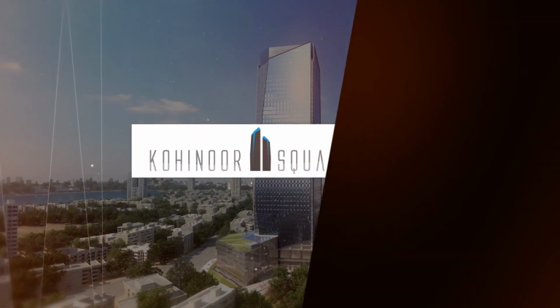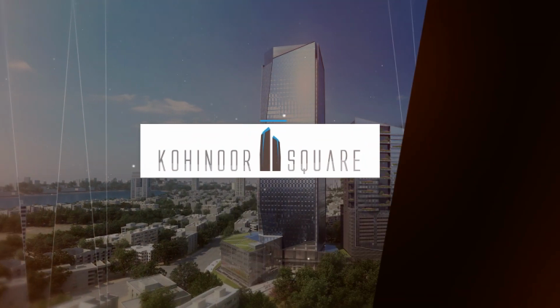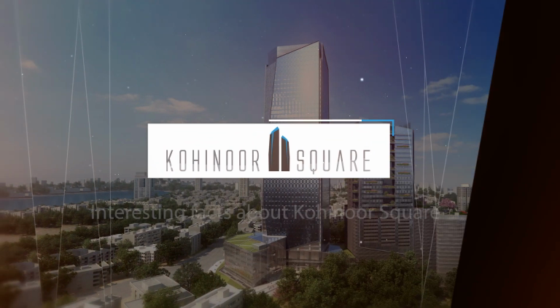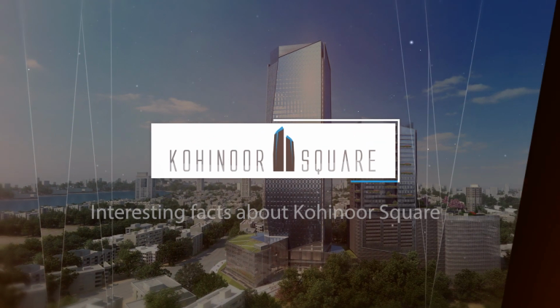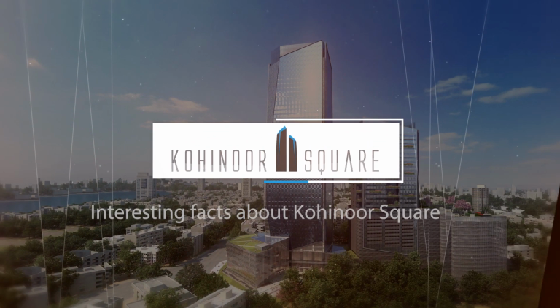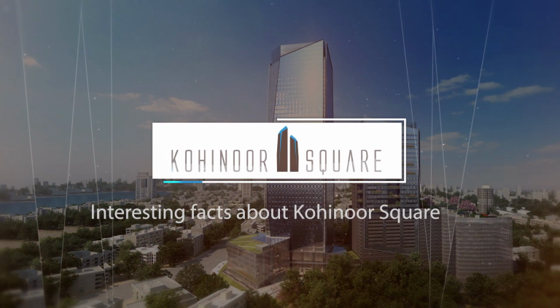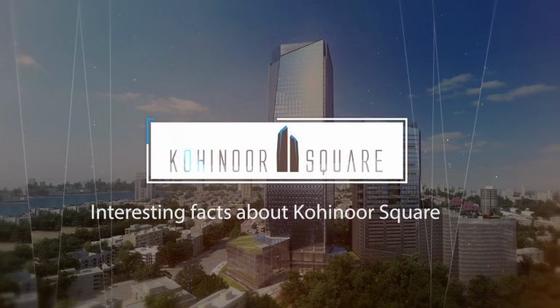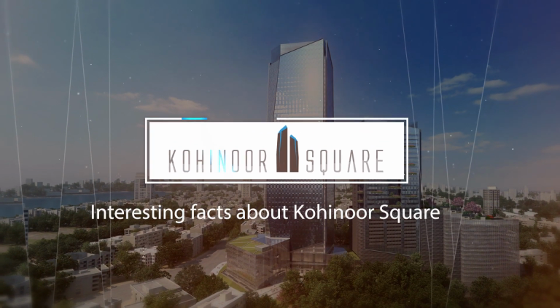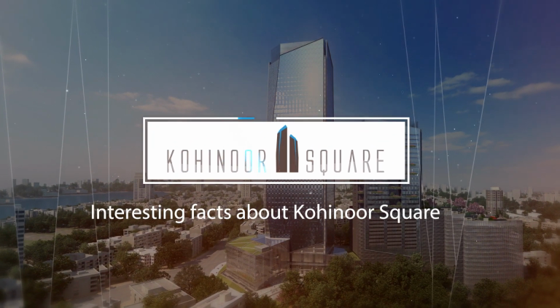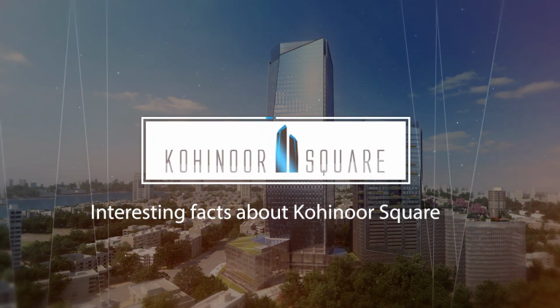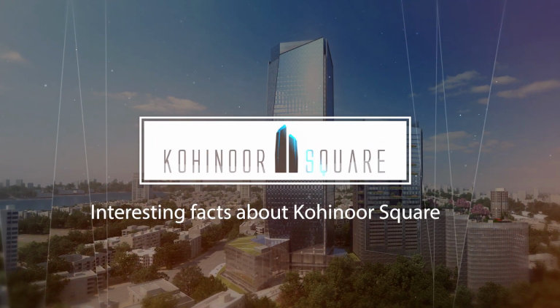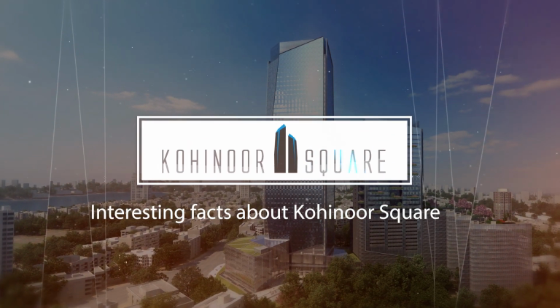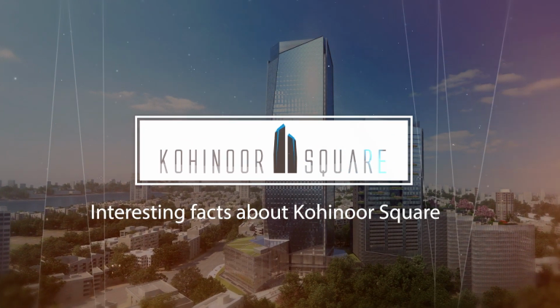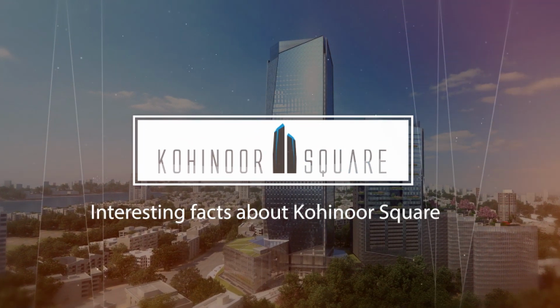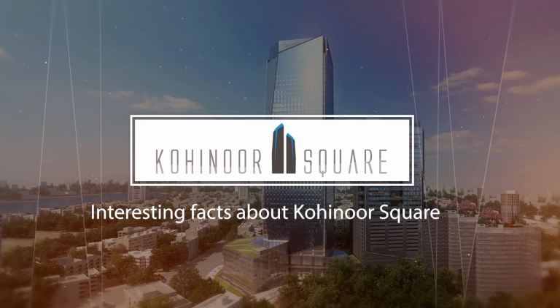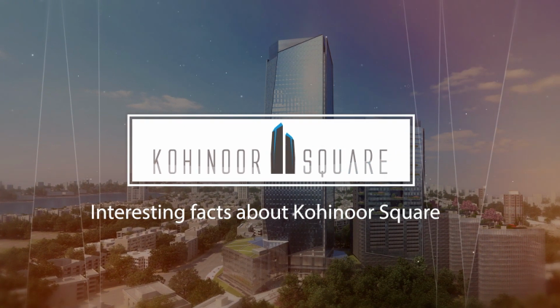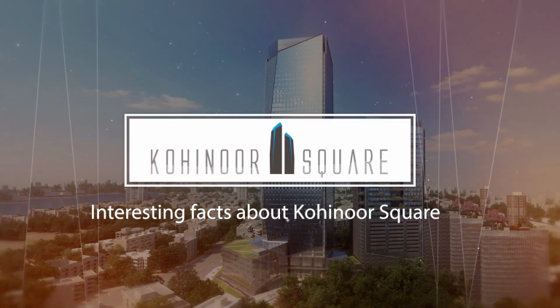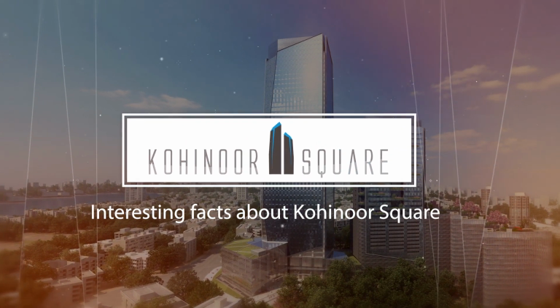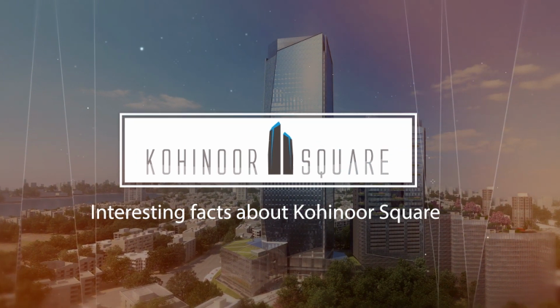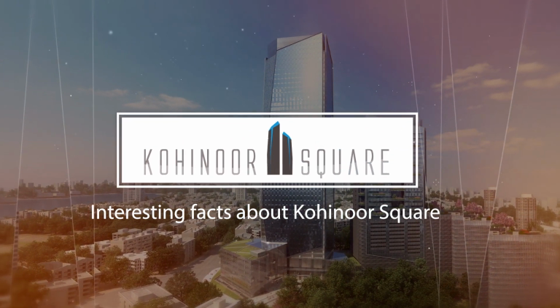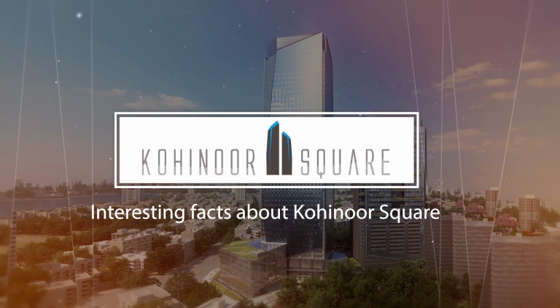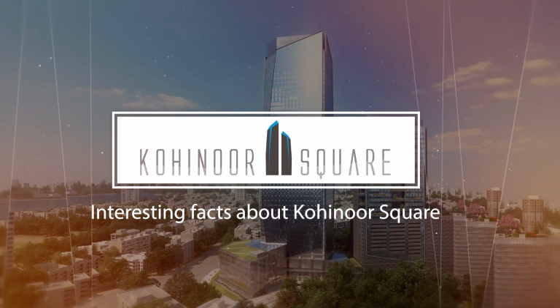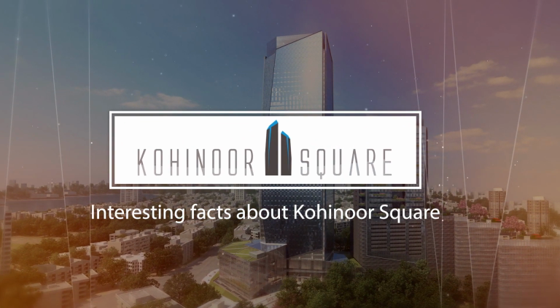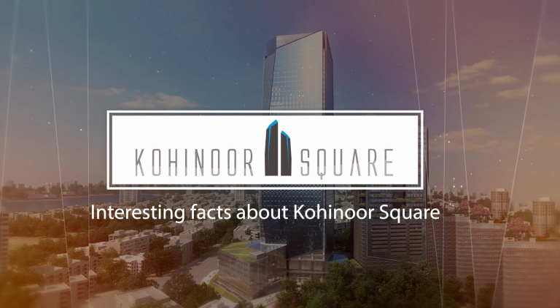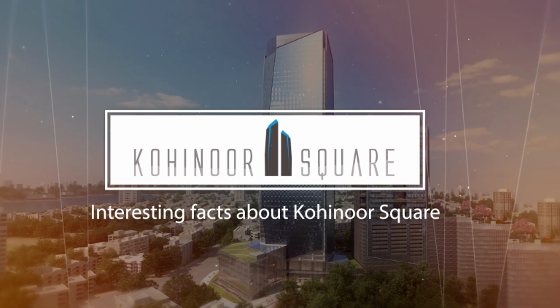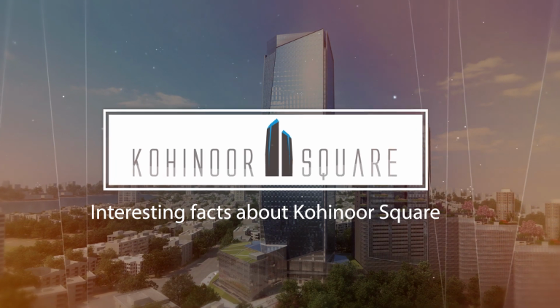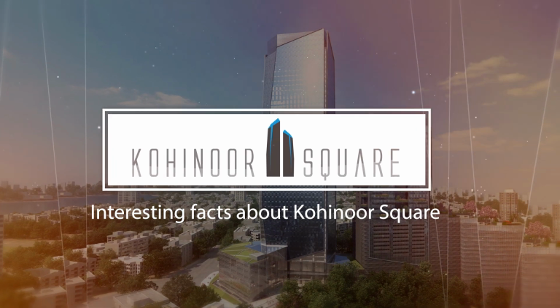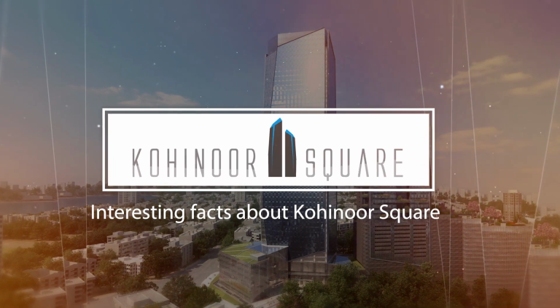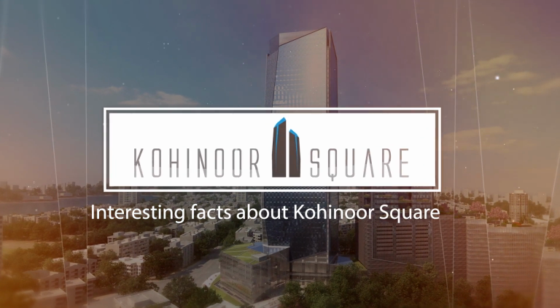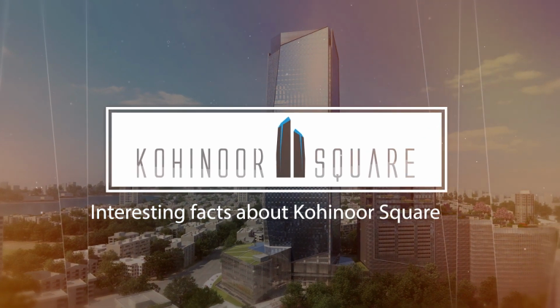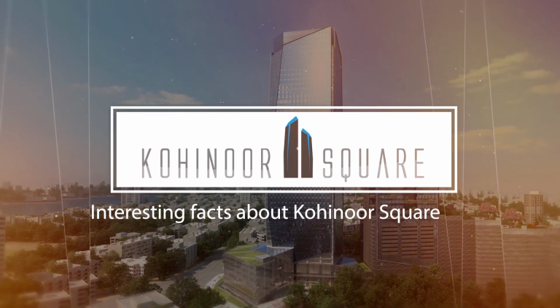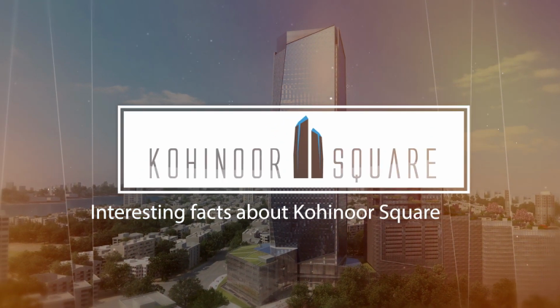Welcome to Kohinoor Square, one of the tallest mixed-use development projects.